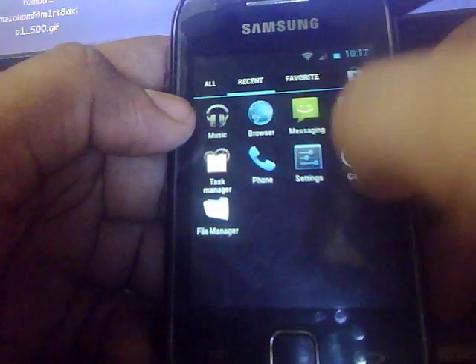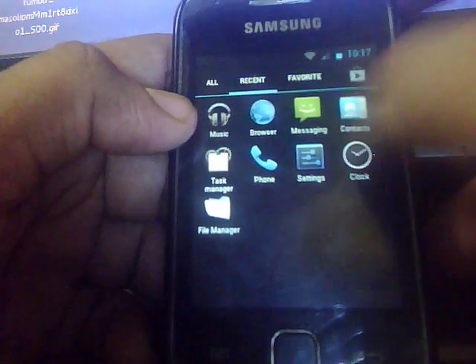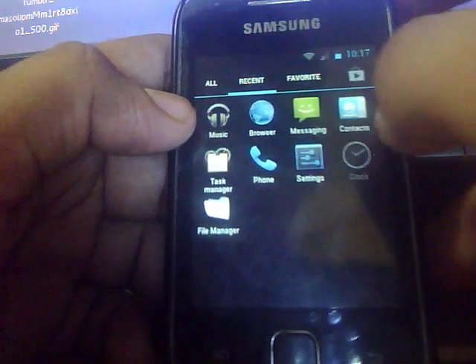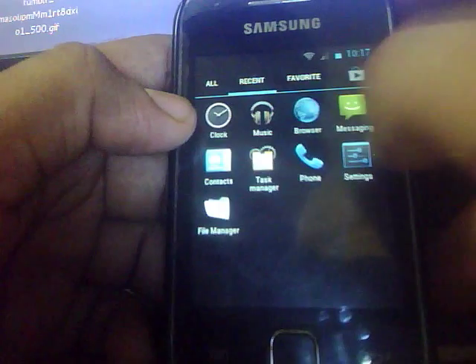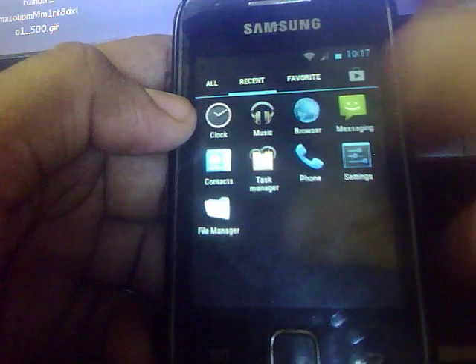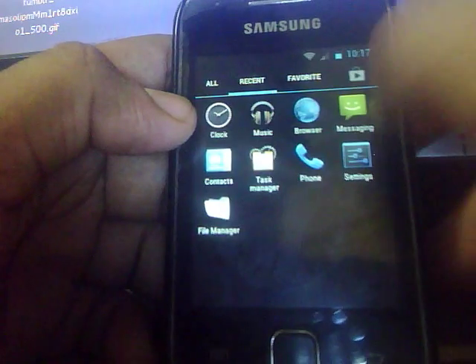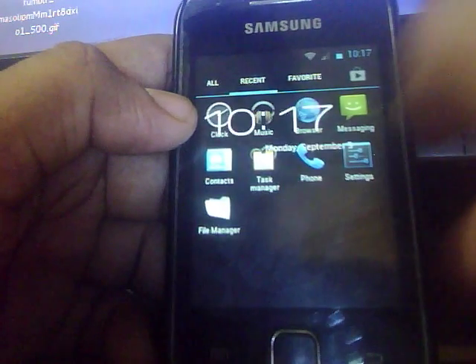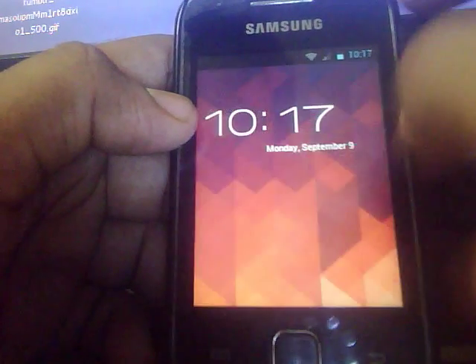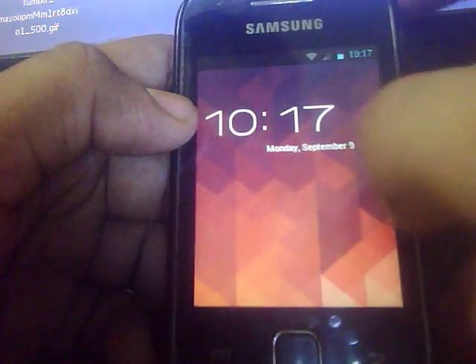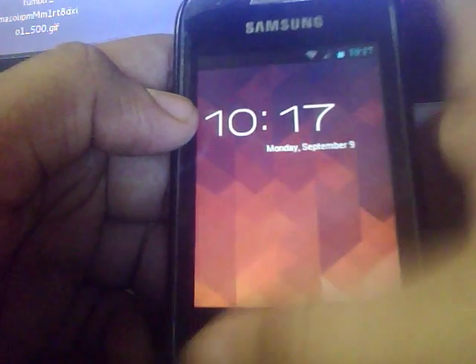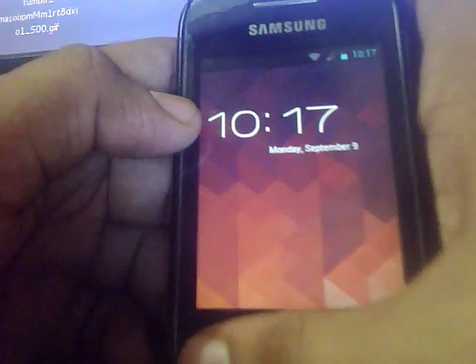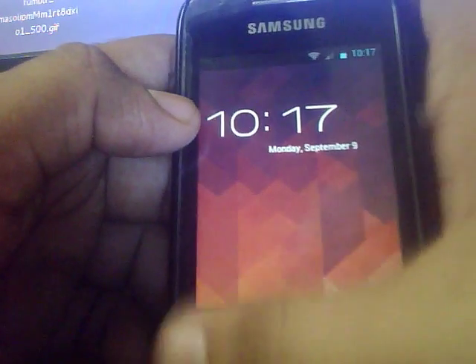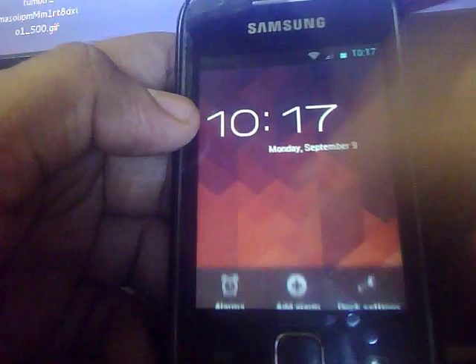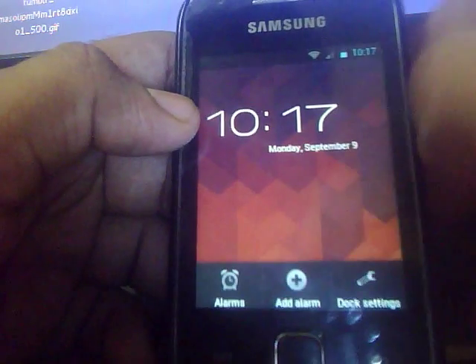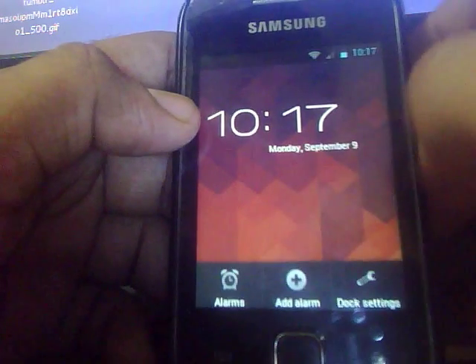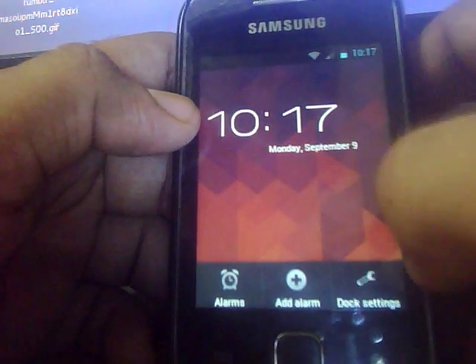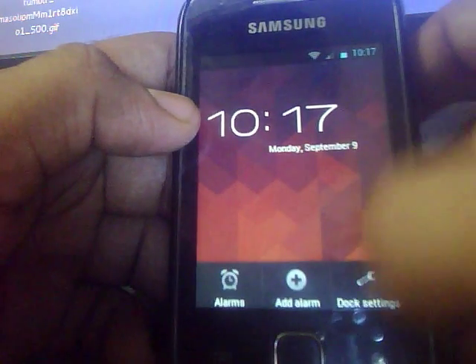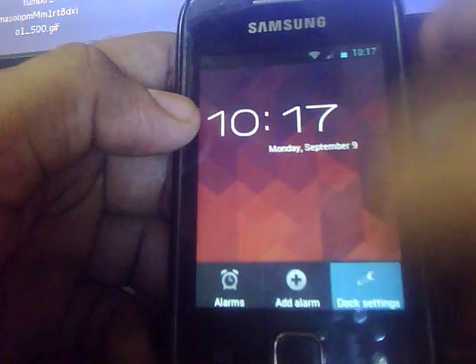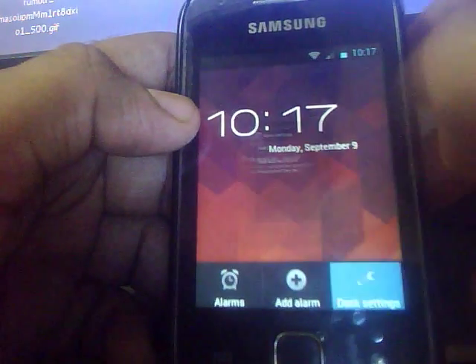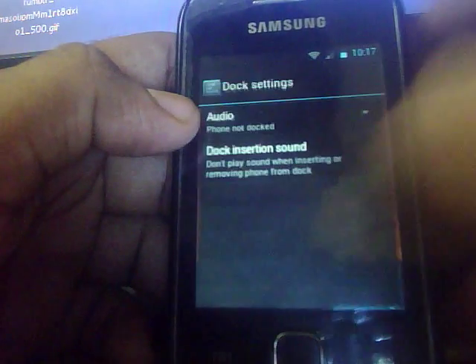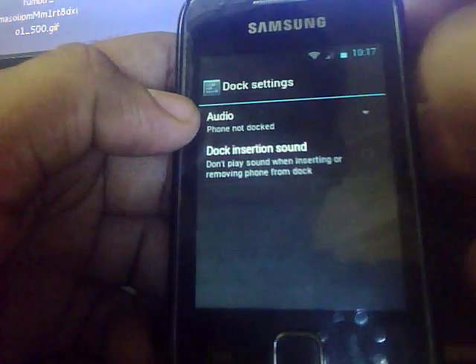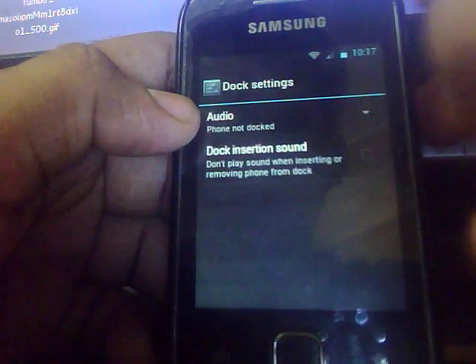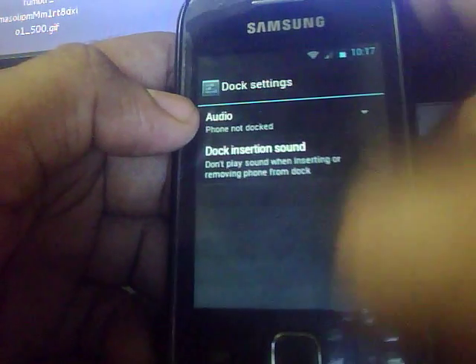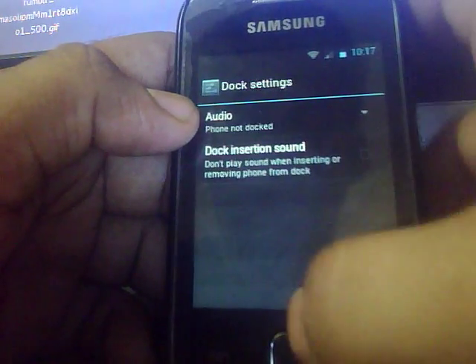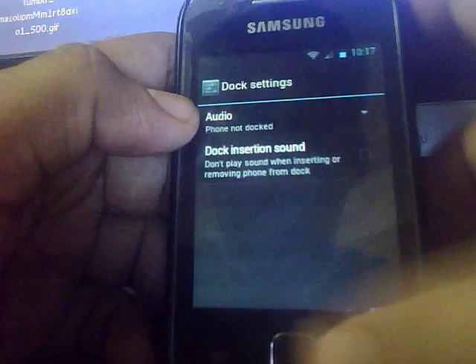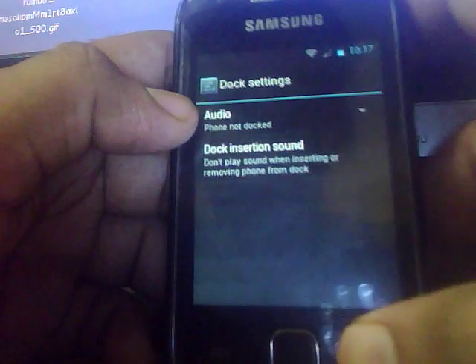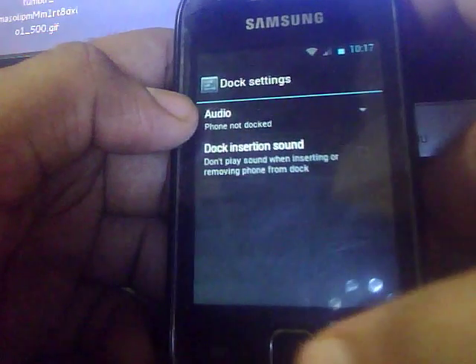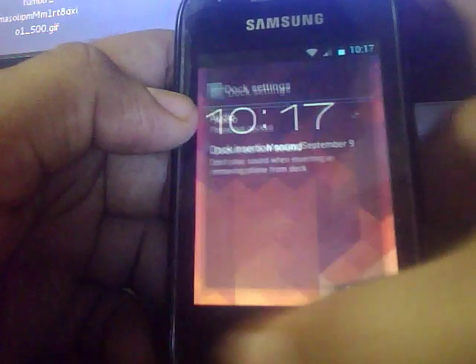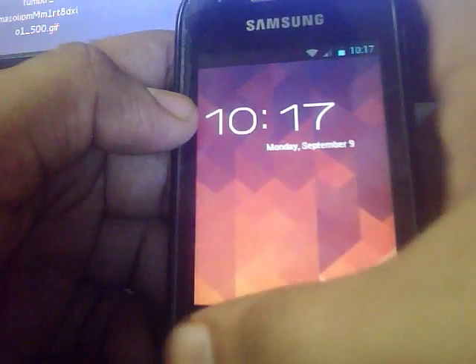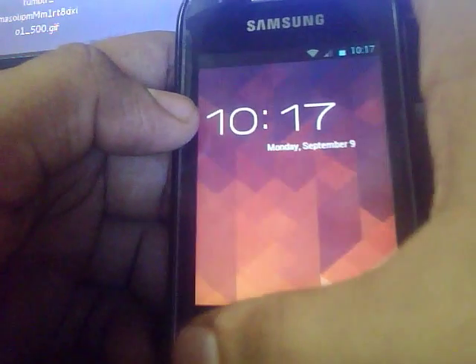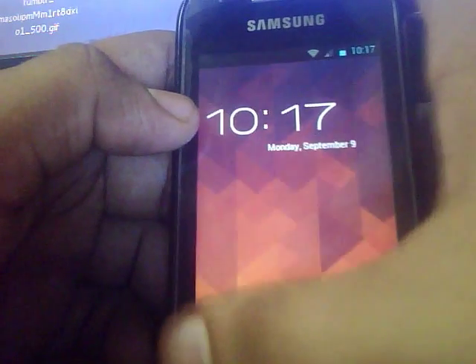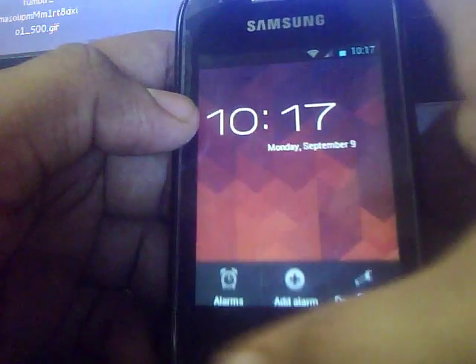You get a clock application here. You can choose your clock style, add an alarm, and do whatever you want.